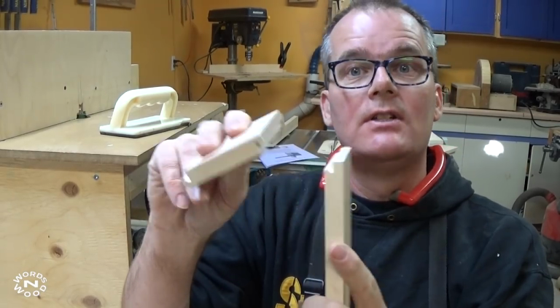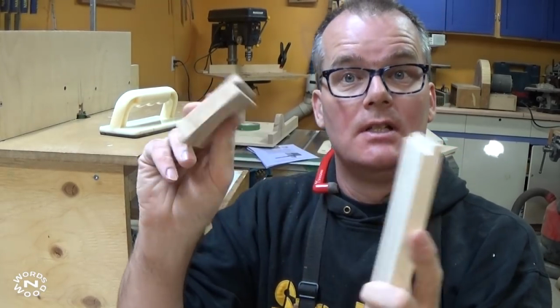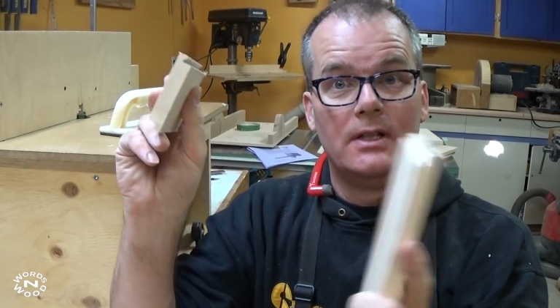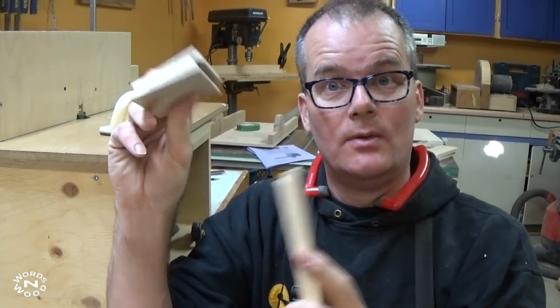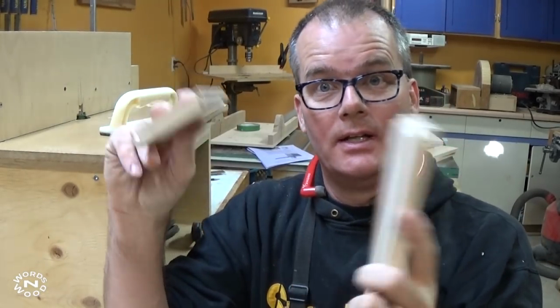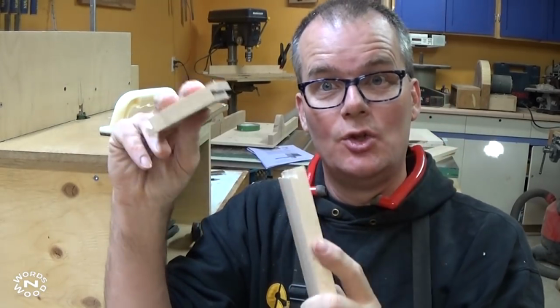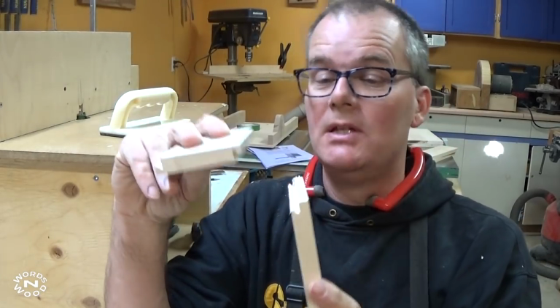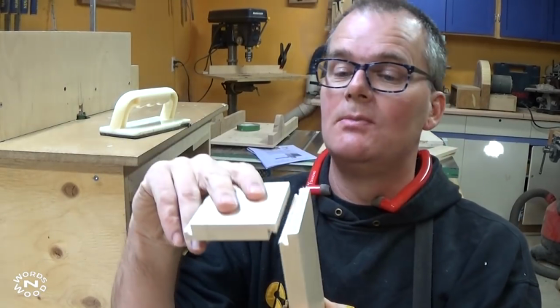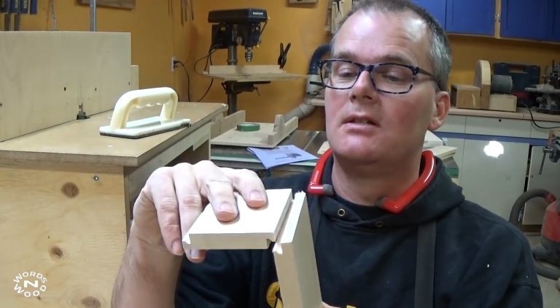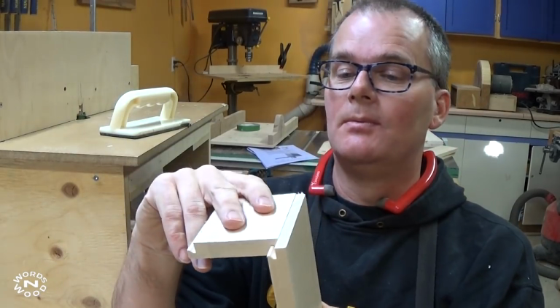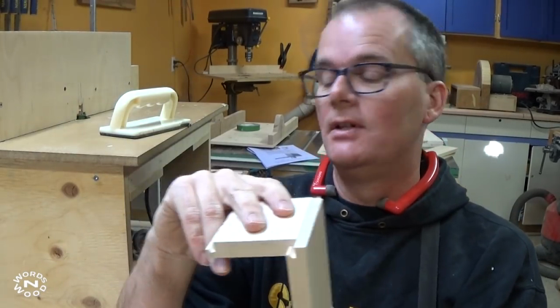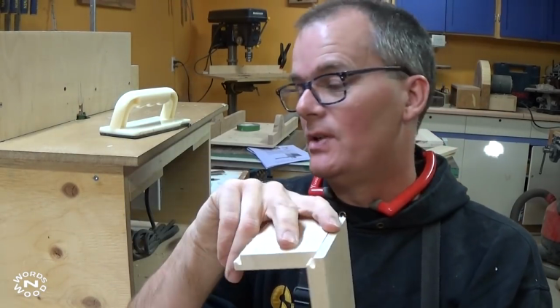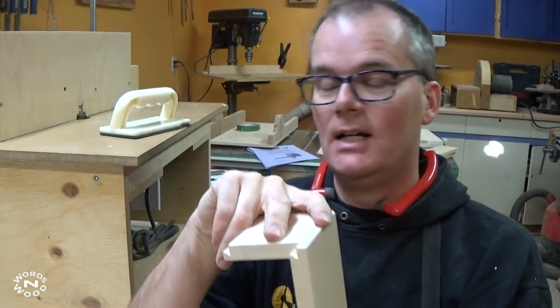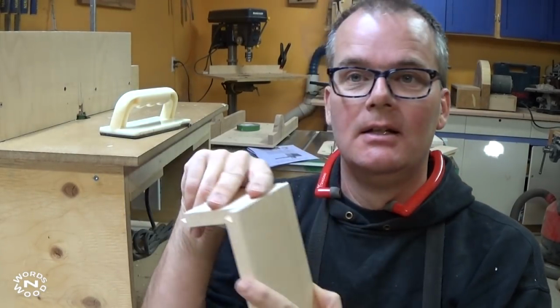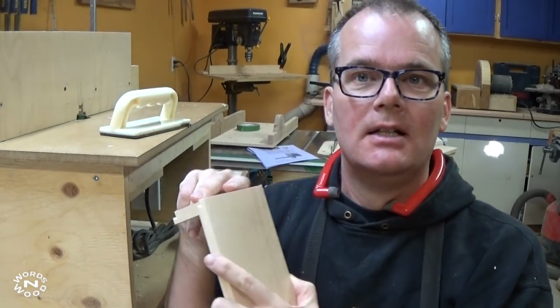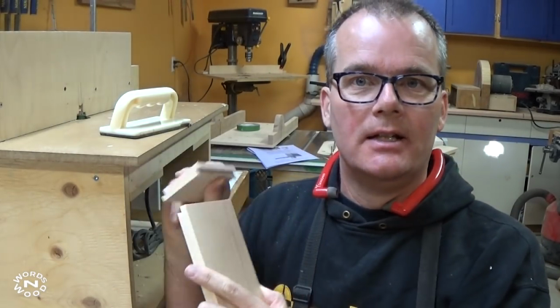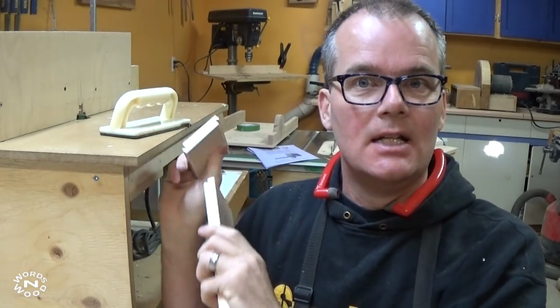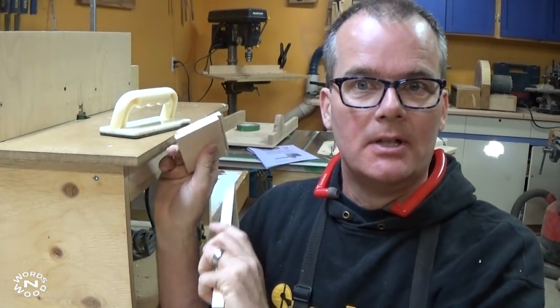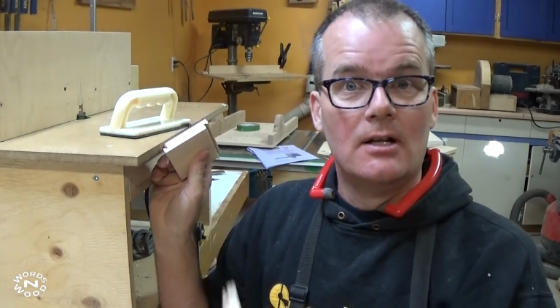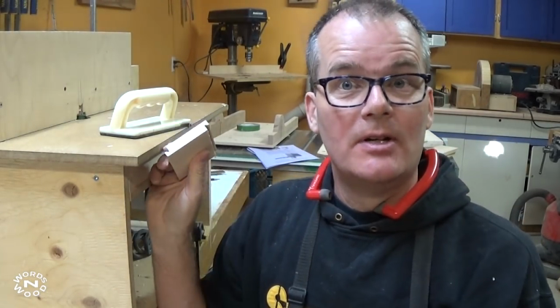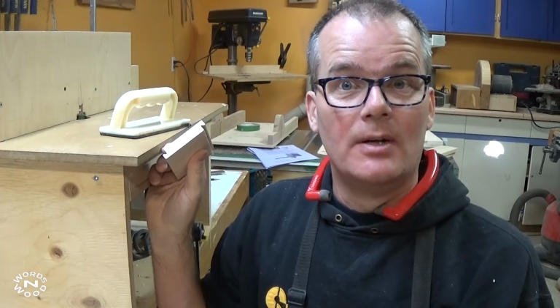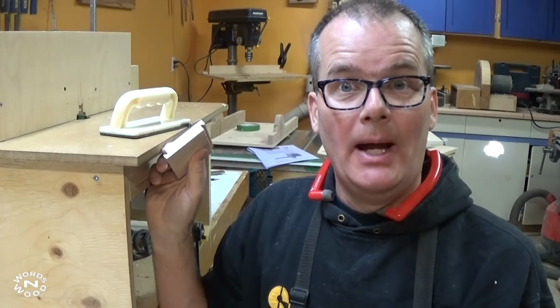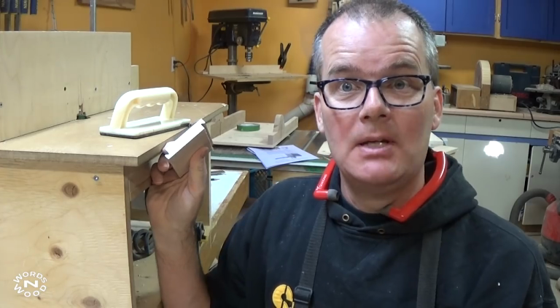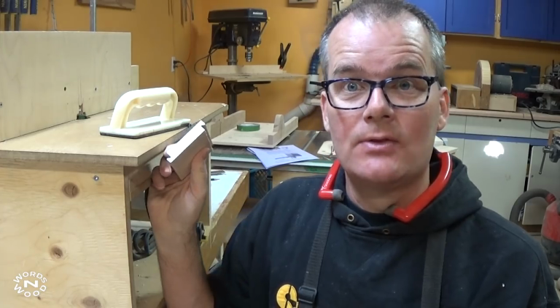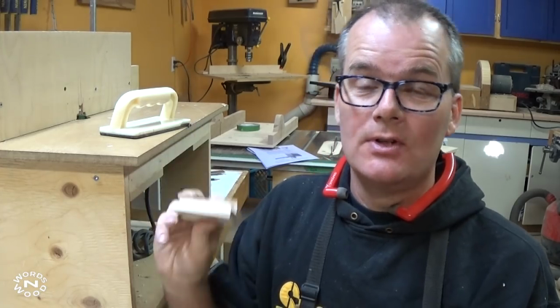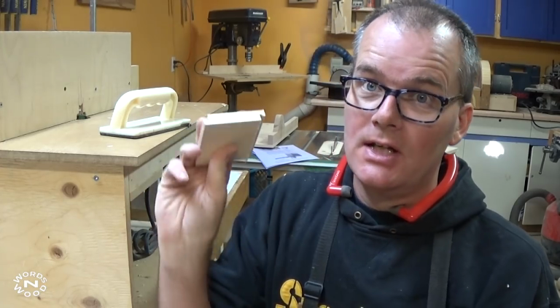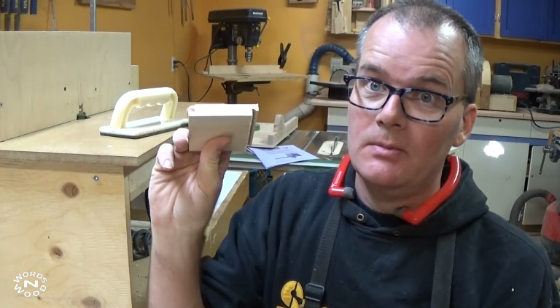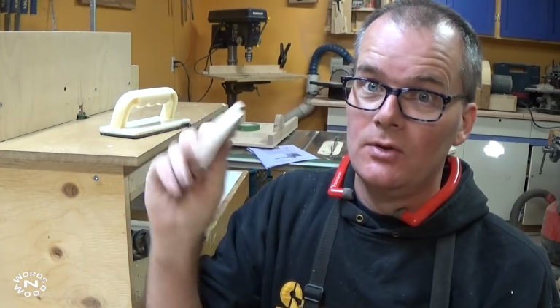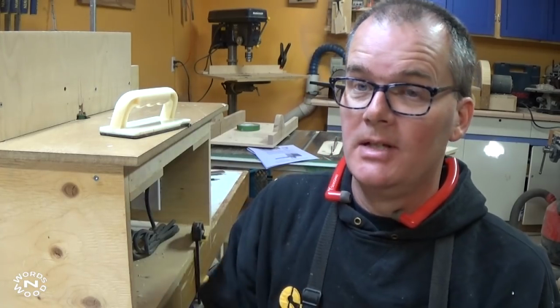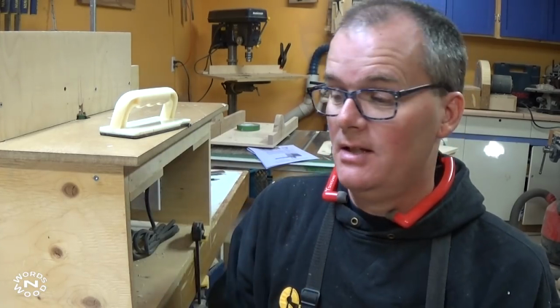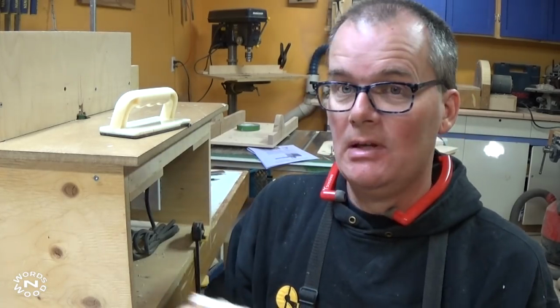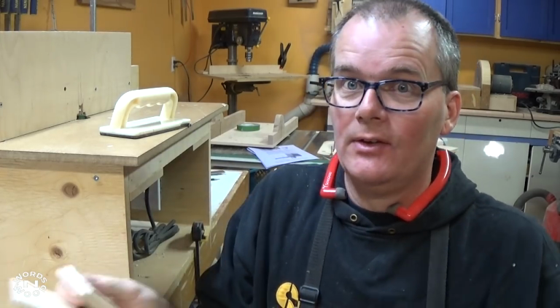Obviously you really don't want to get the two pieces mixed up. That's why I lined up and did all my front and back pieces first, and now I'm going to do all my side pieces.